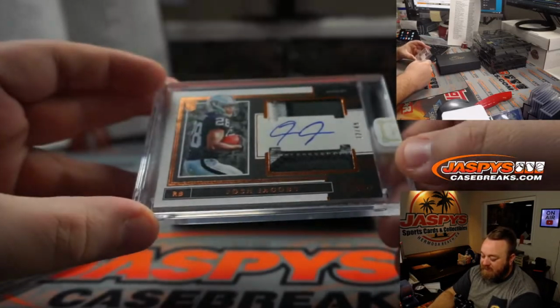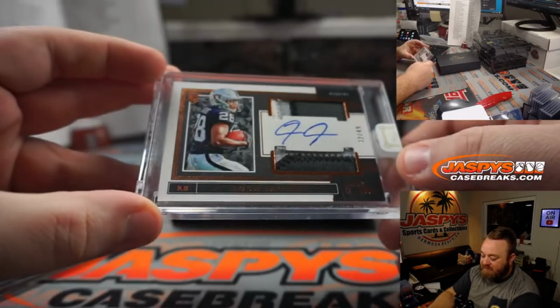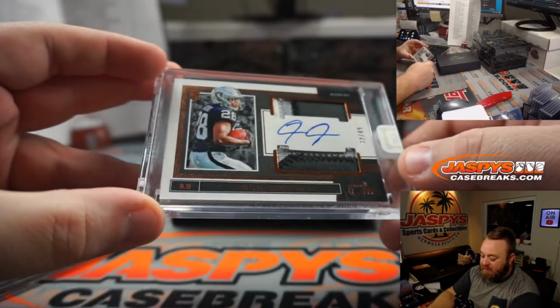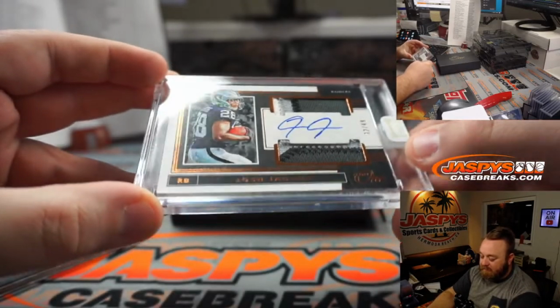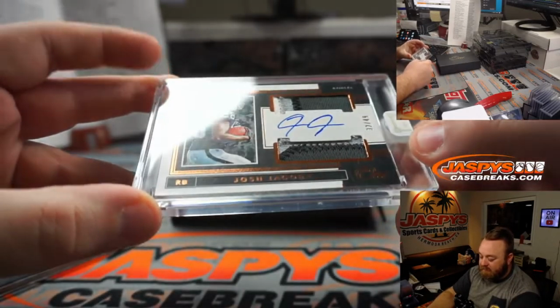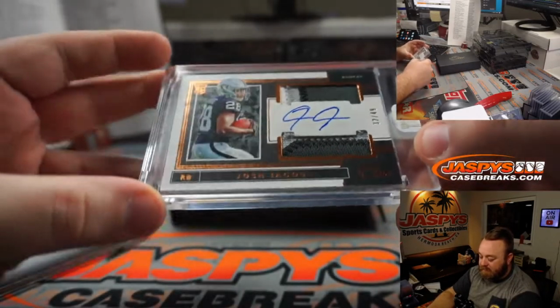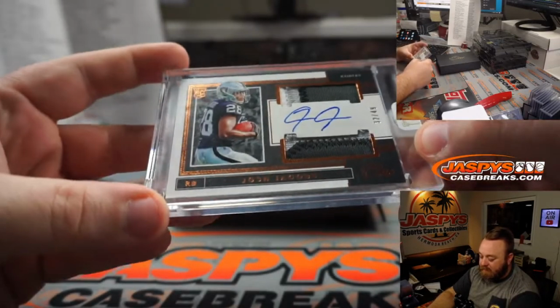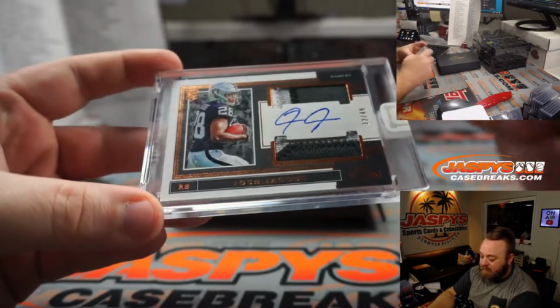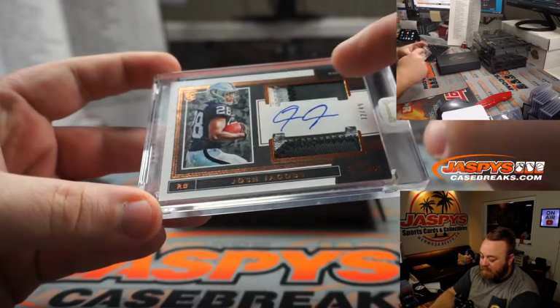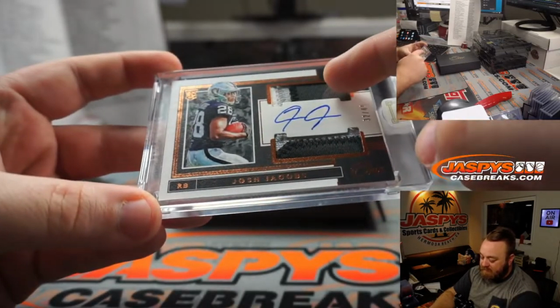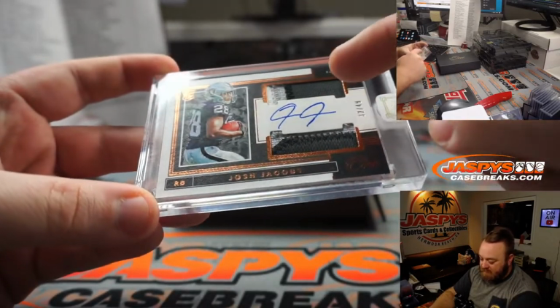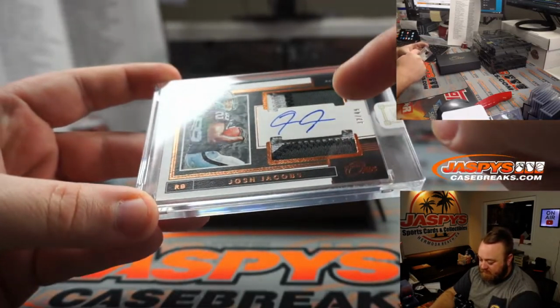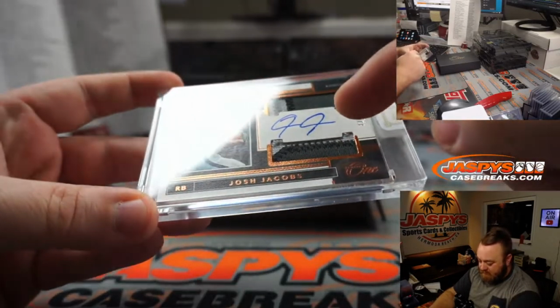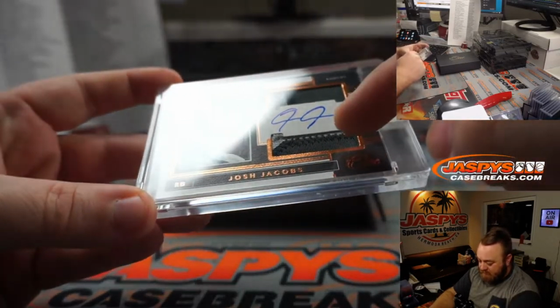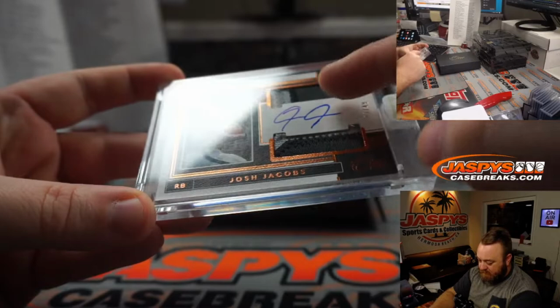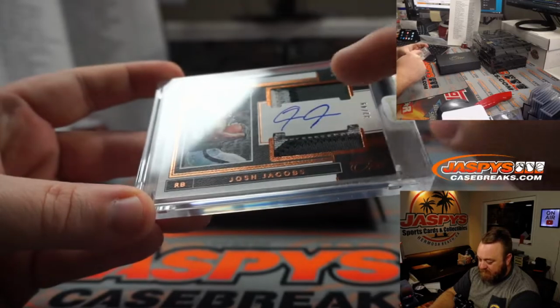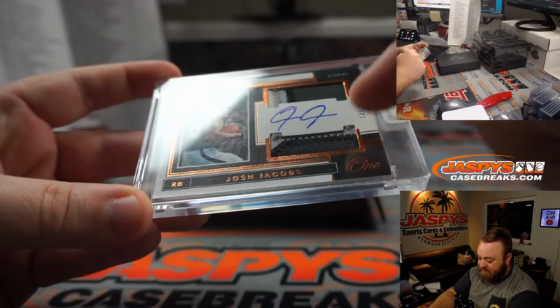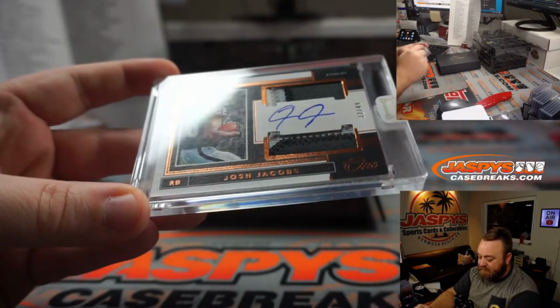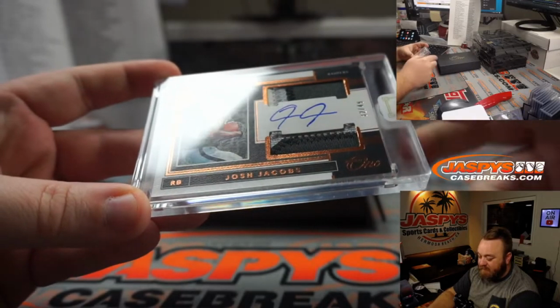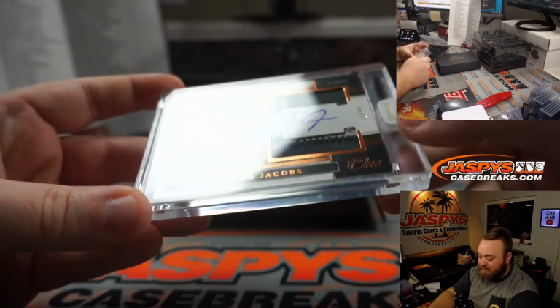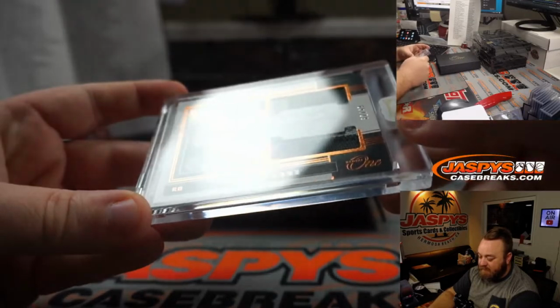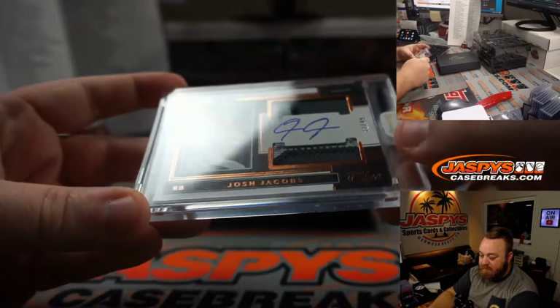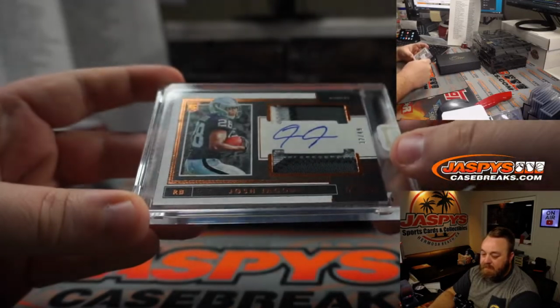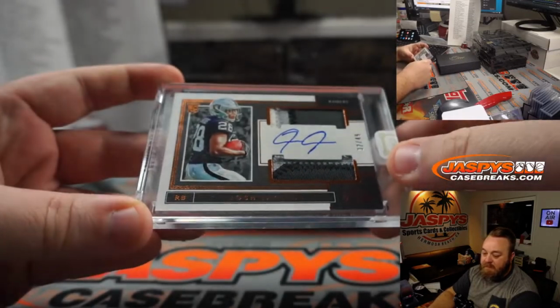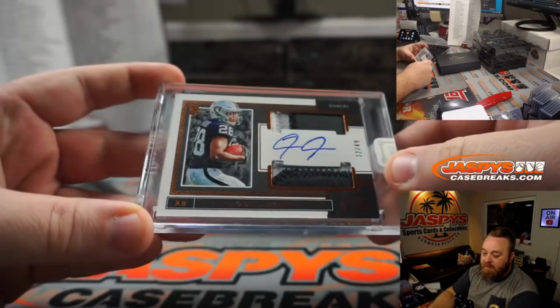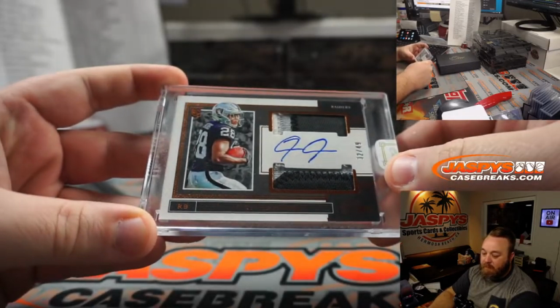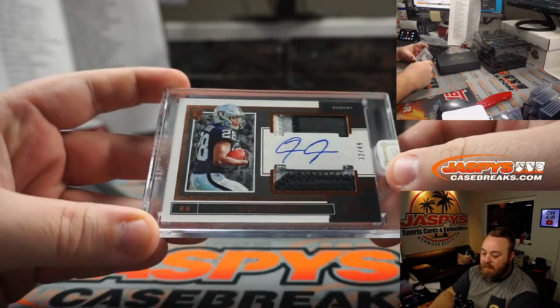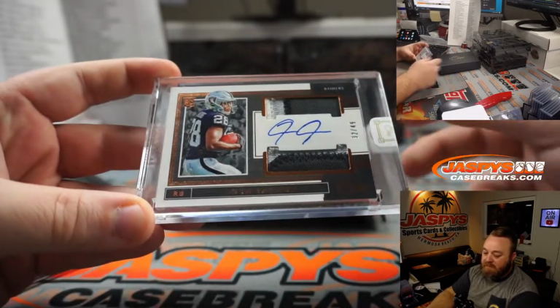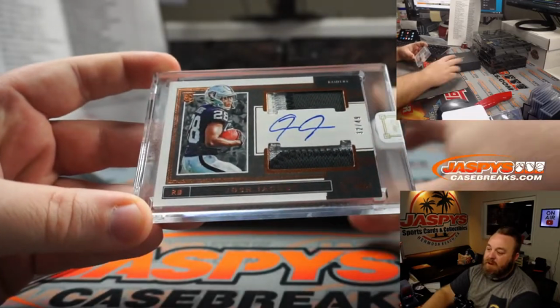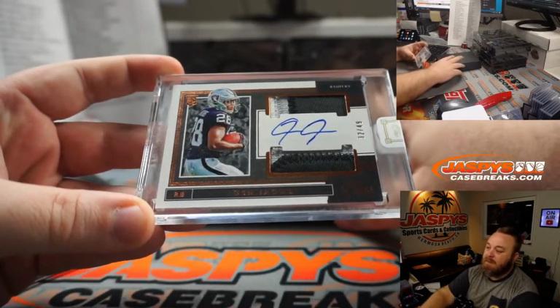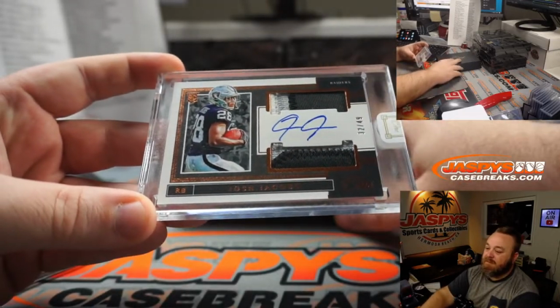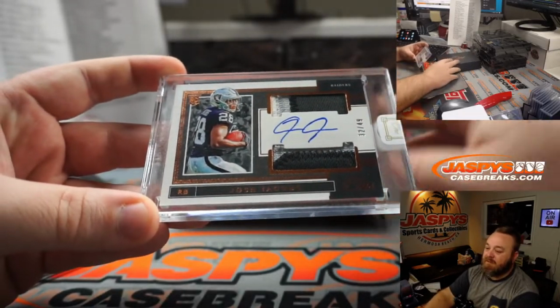Josh Jacobs! Three color rookie patch auto — three colors on top, two colors on the bottom. Four of the Raiders and Ryan Patalski.